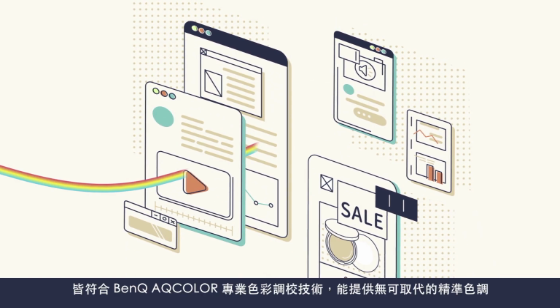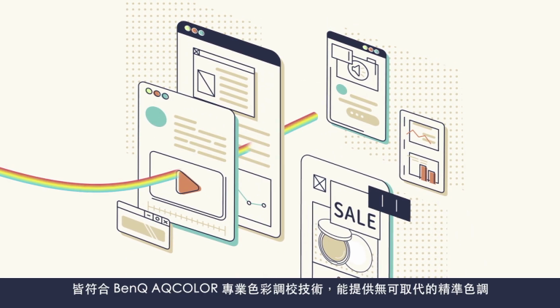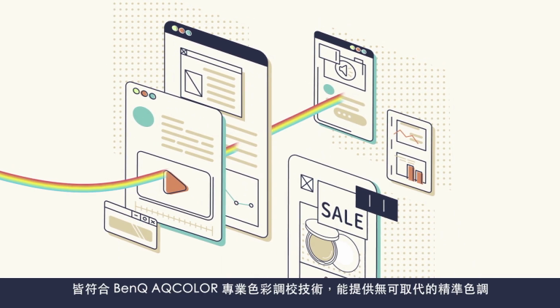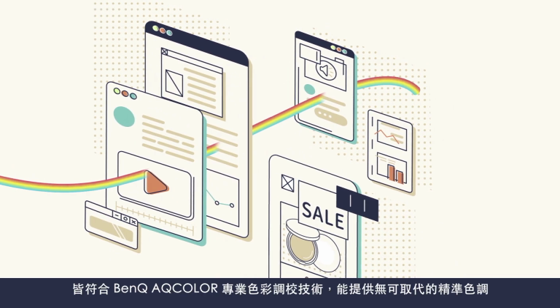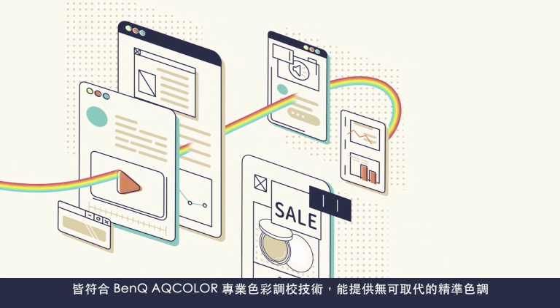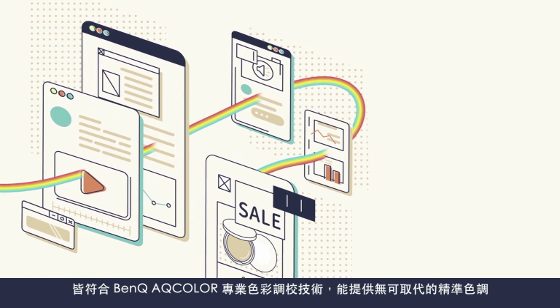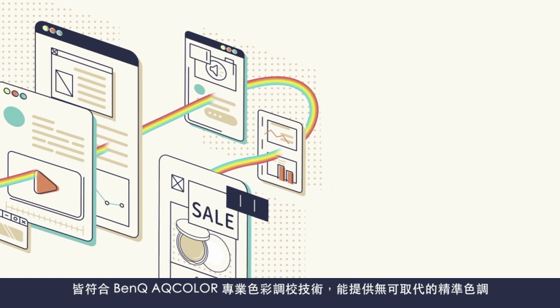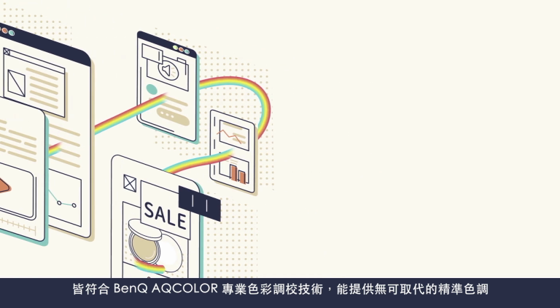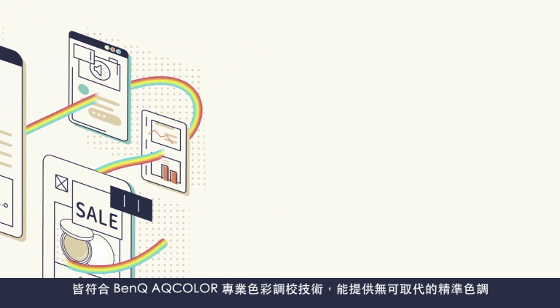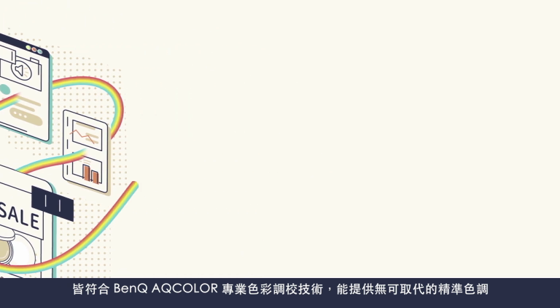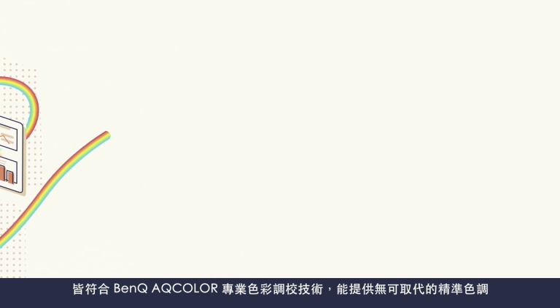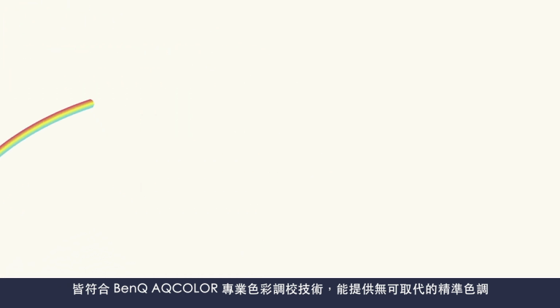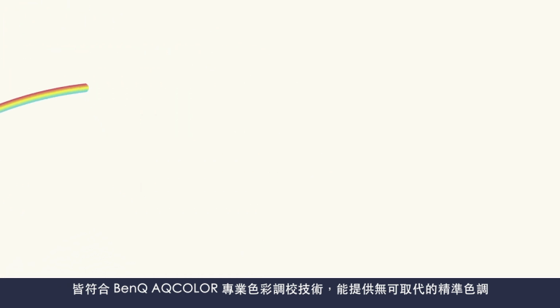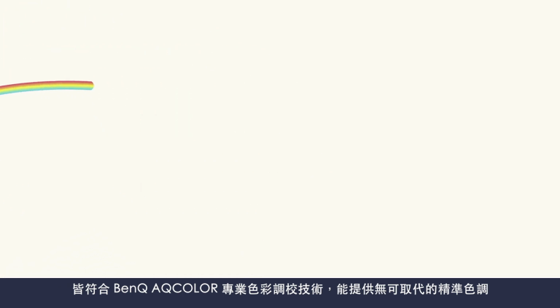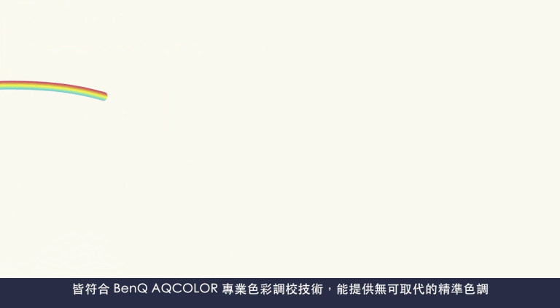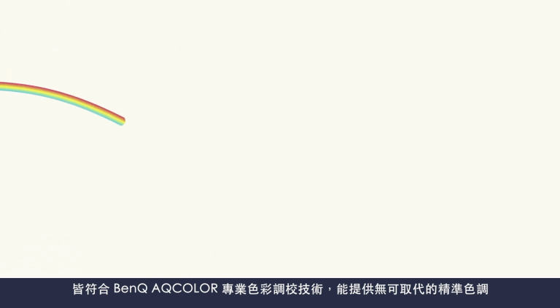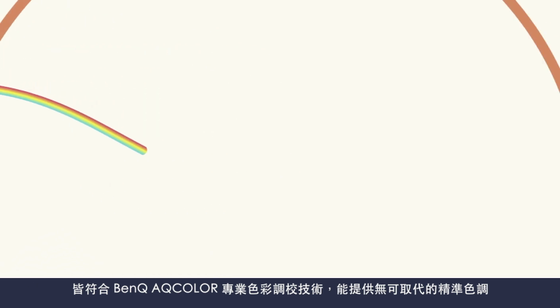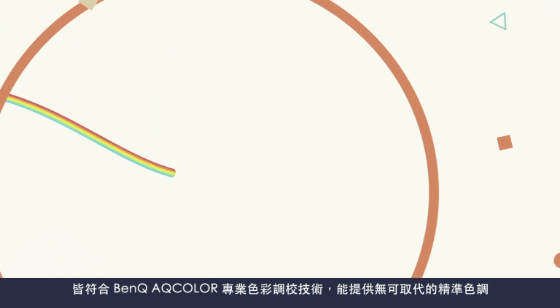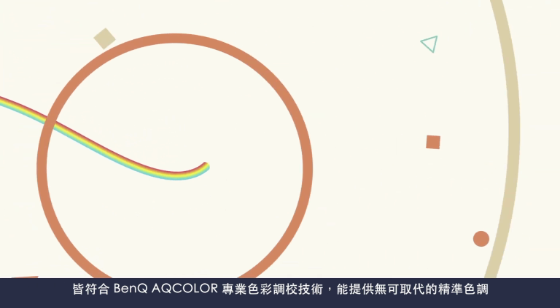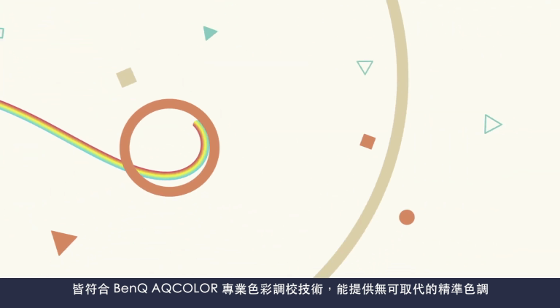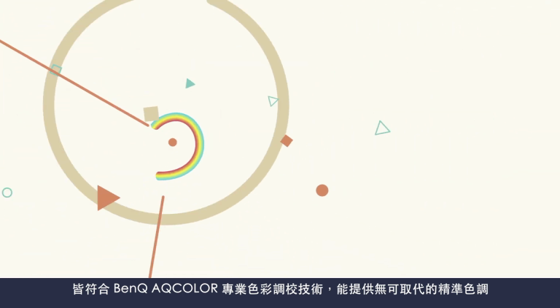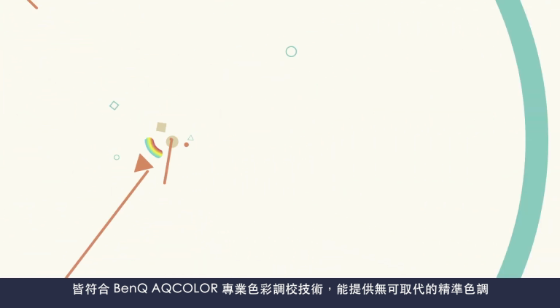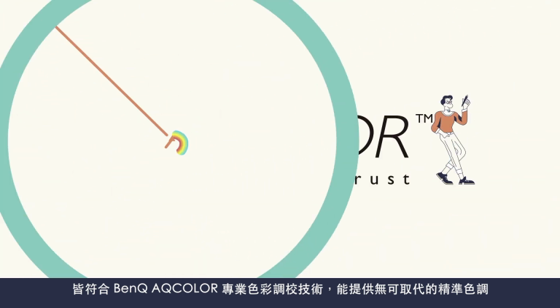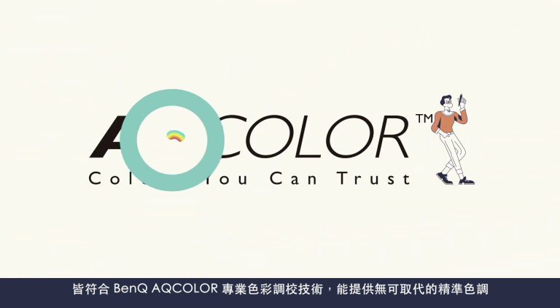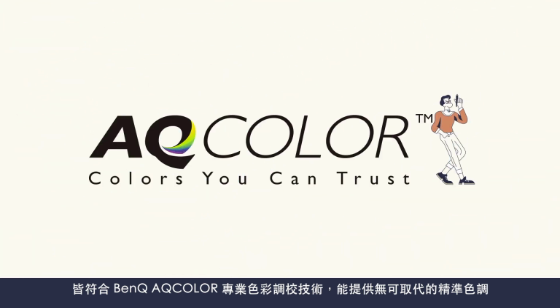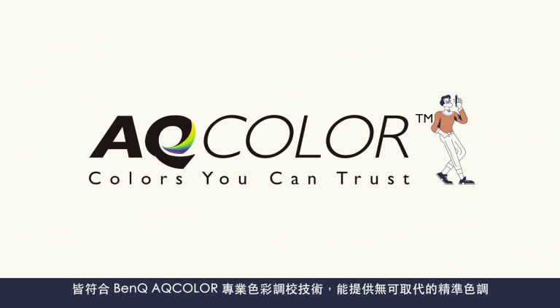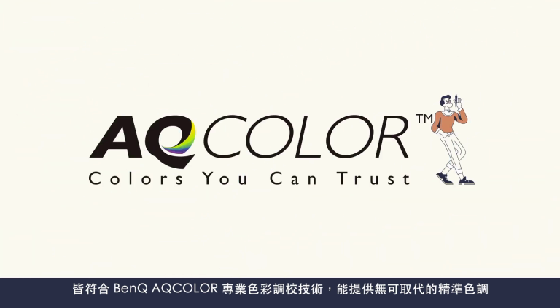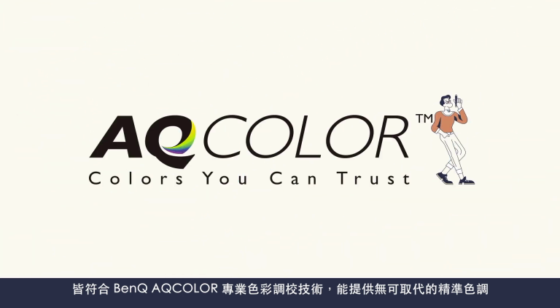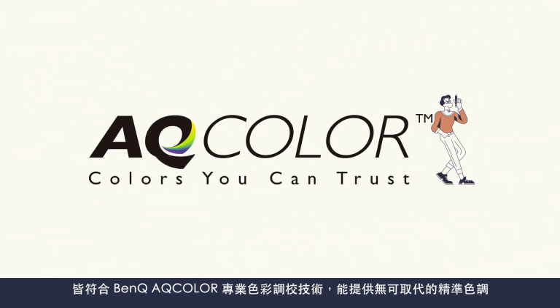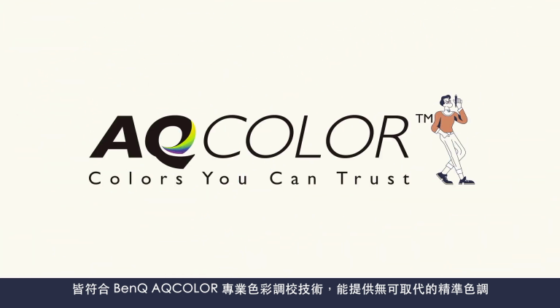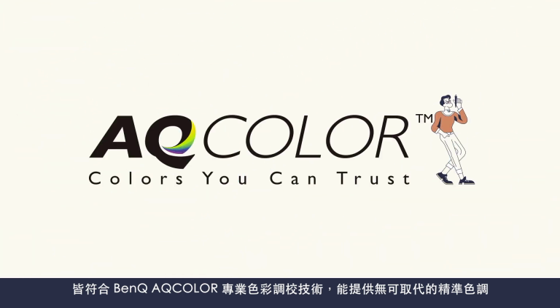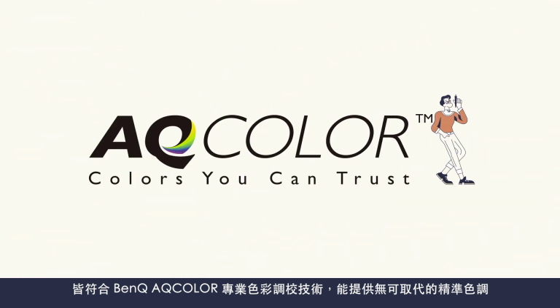Whether you choose a PD or SW Series monitor, the sure thing is each will help you reproduce colors accurately with AQ Color Technology.